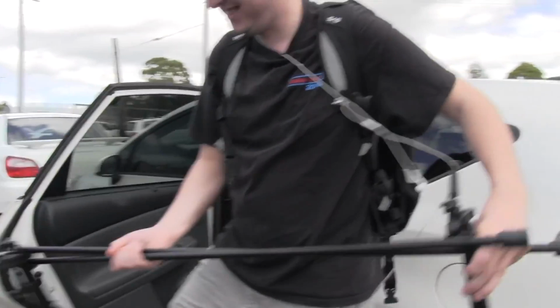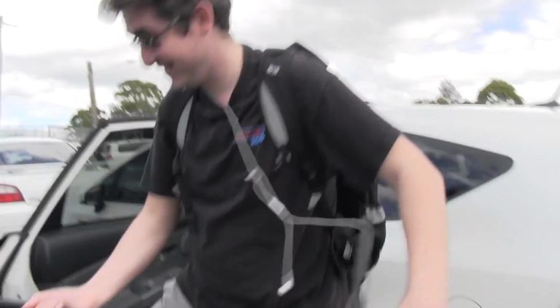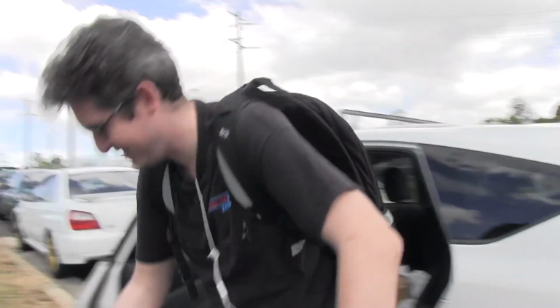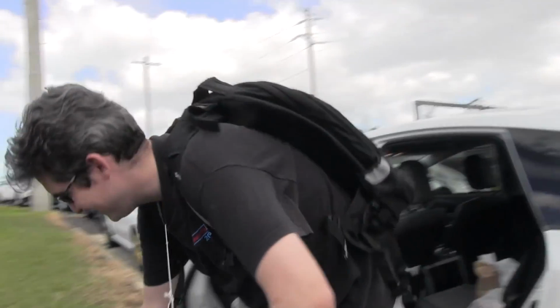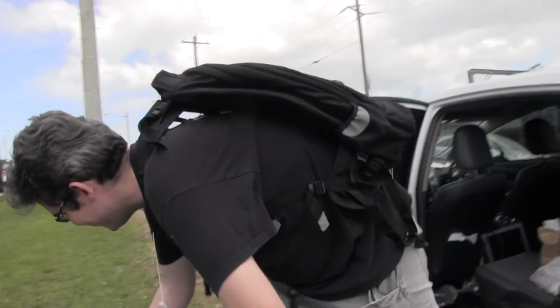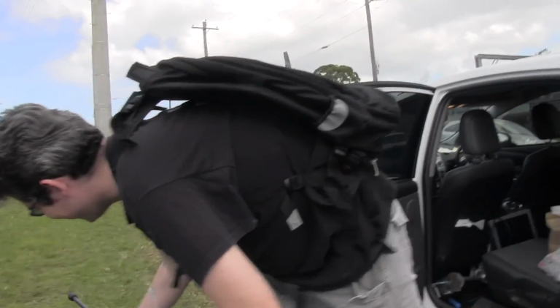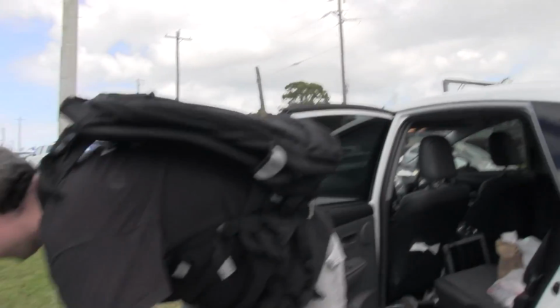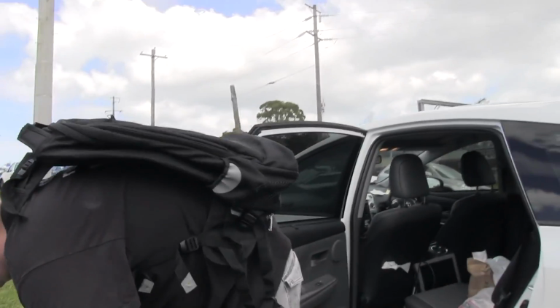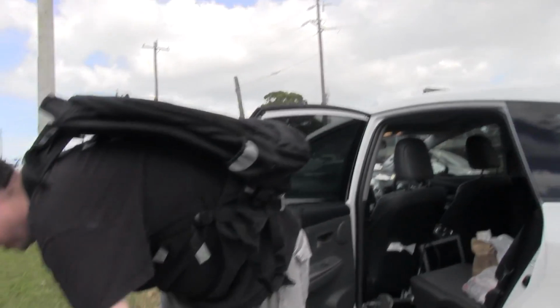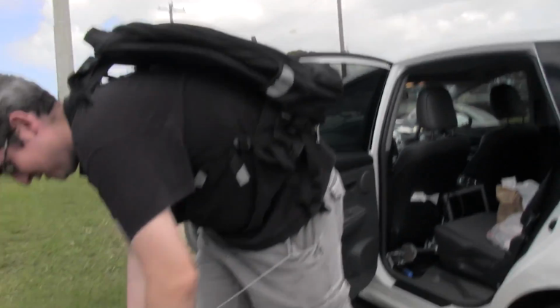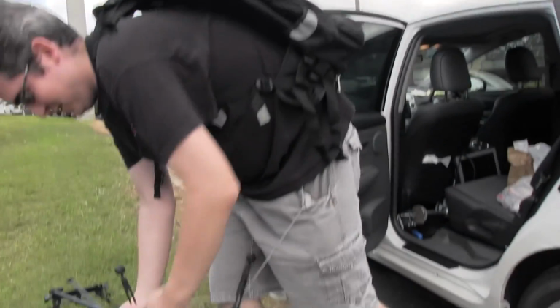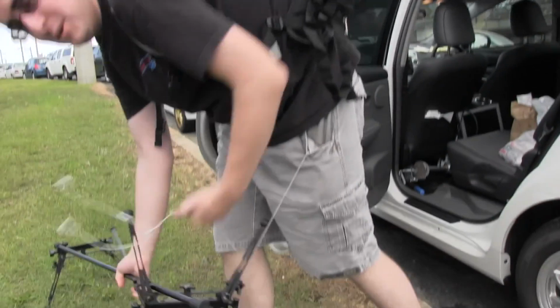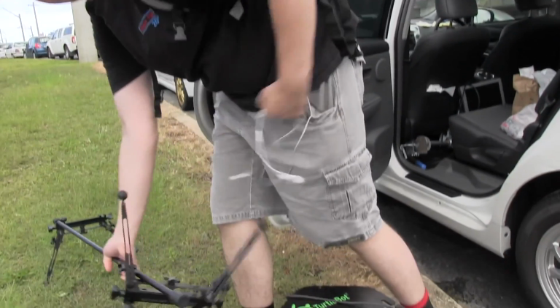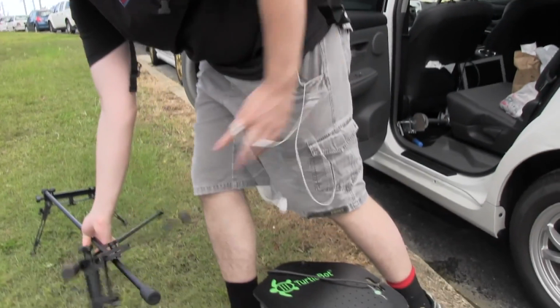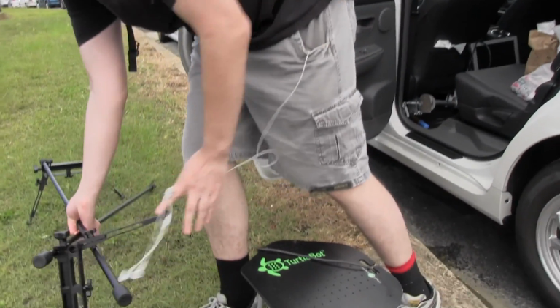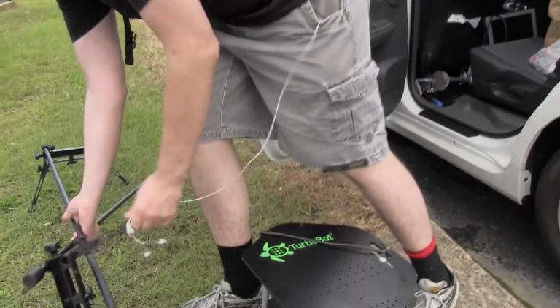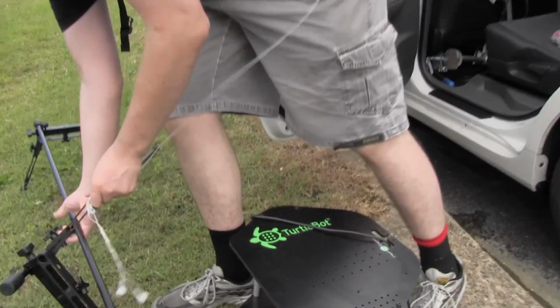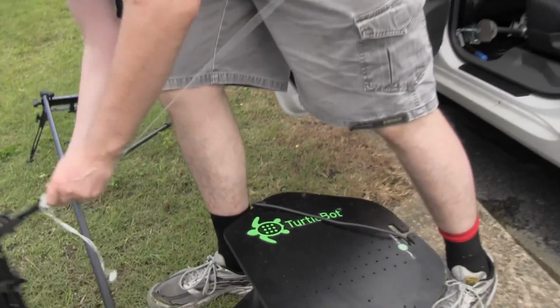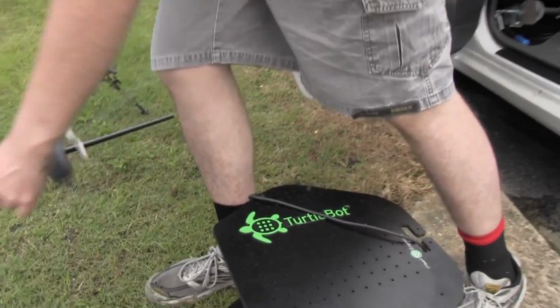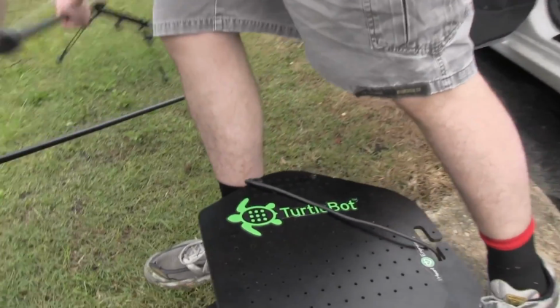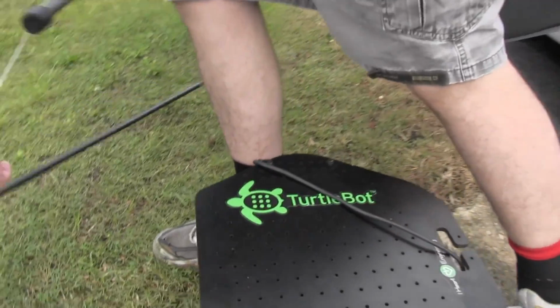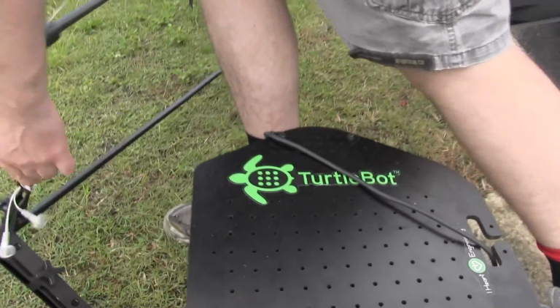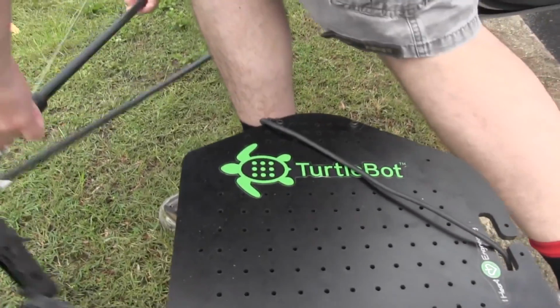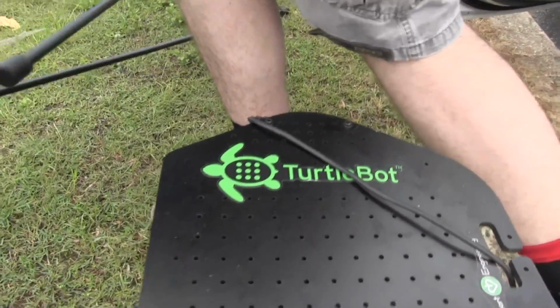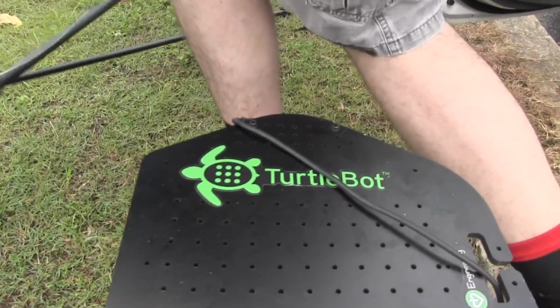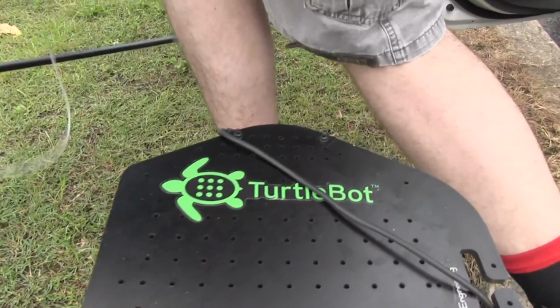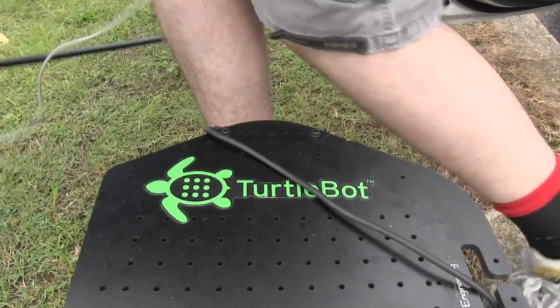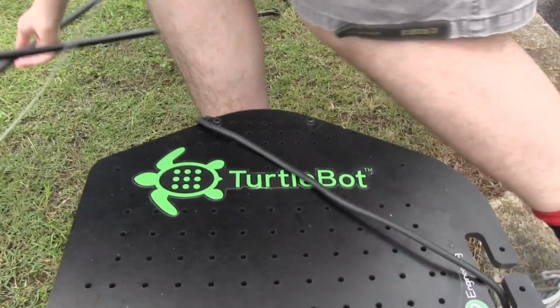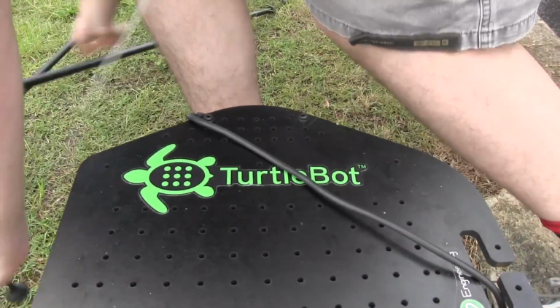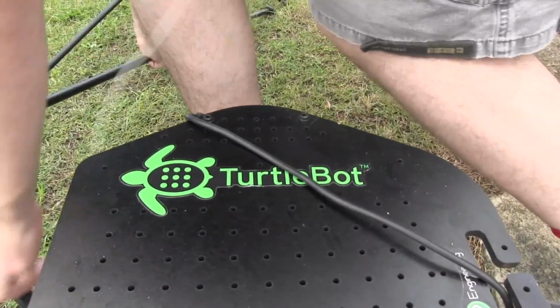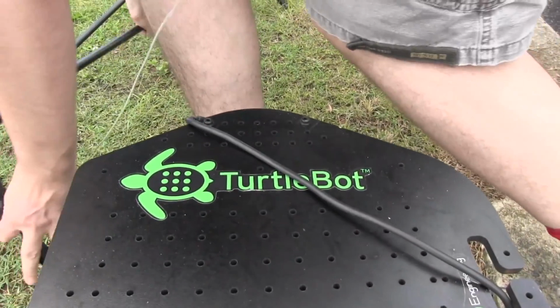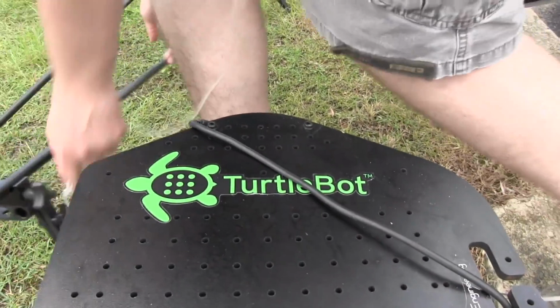We've come to Gav's car and he's got, look at this, it's a TurtleBot! I love it.